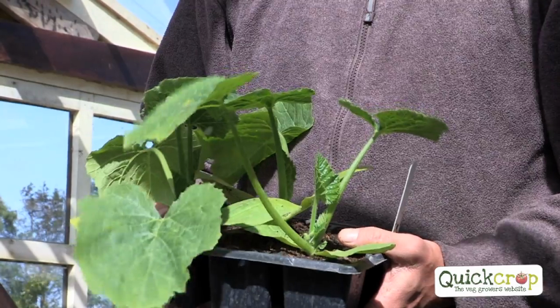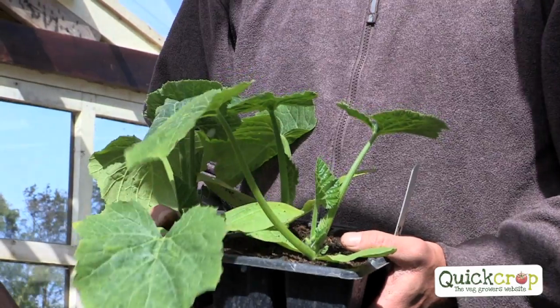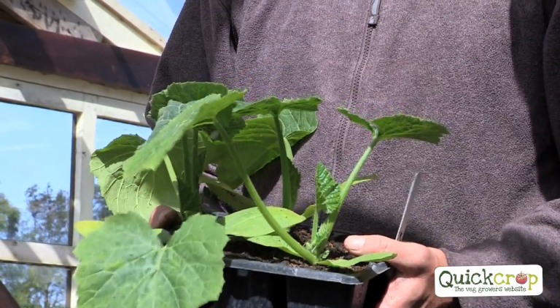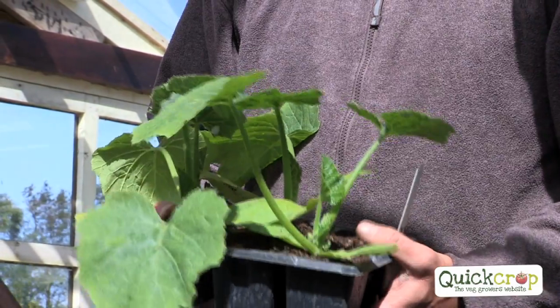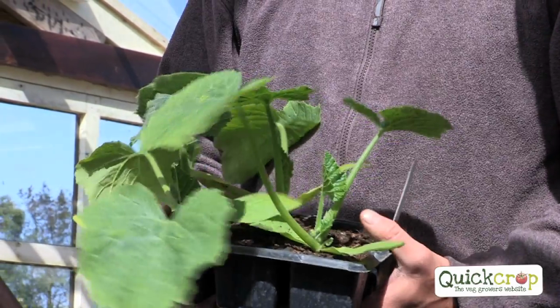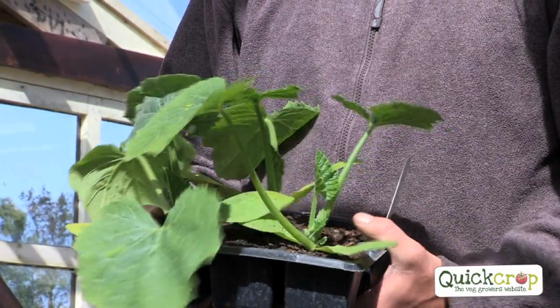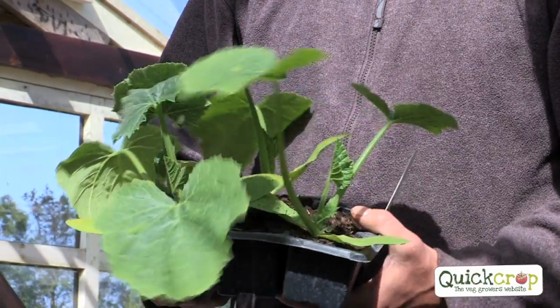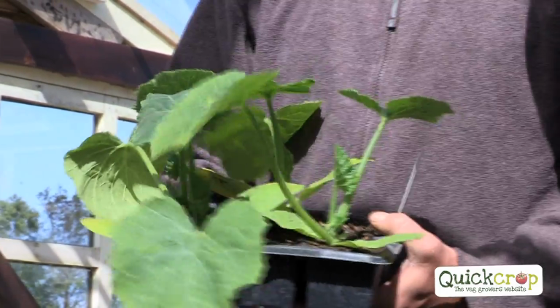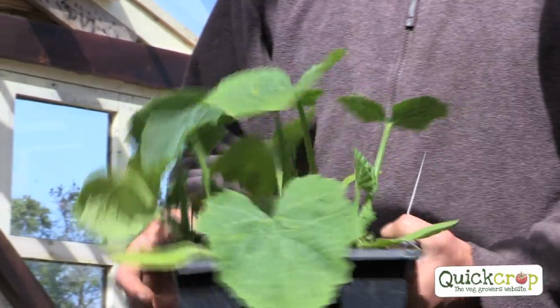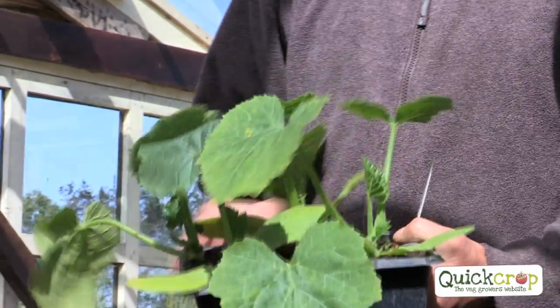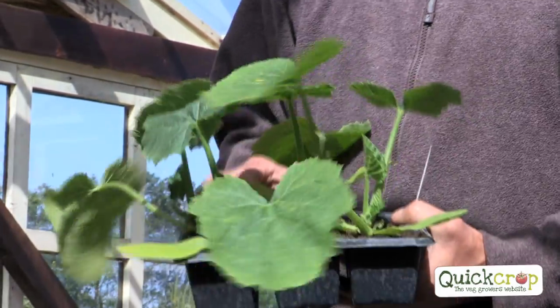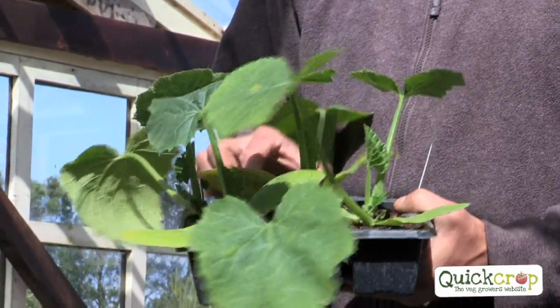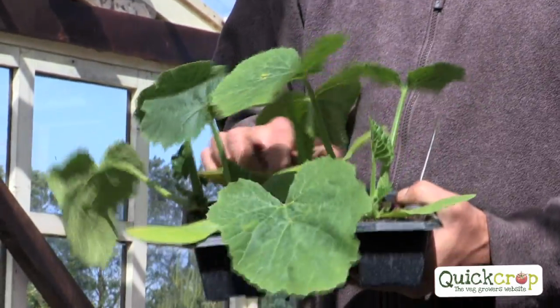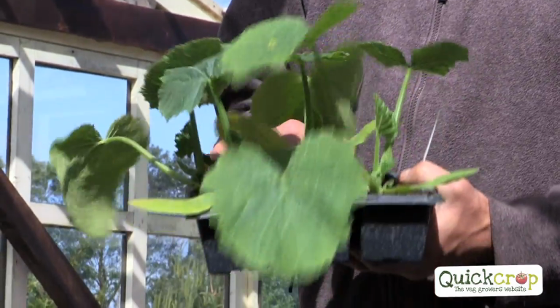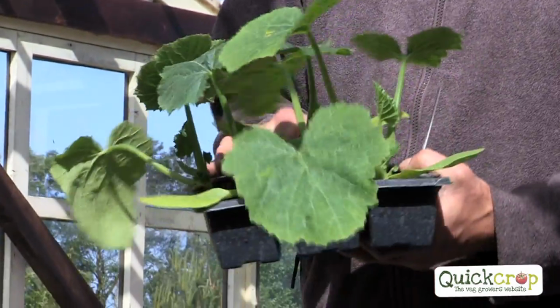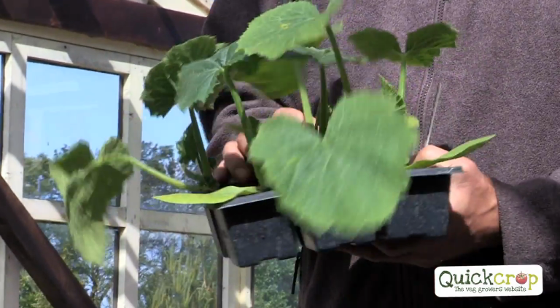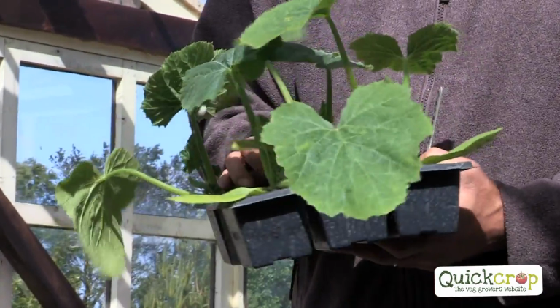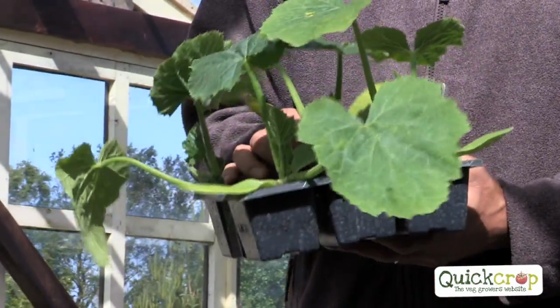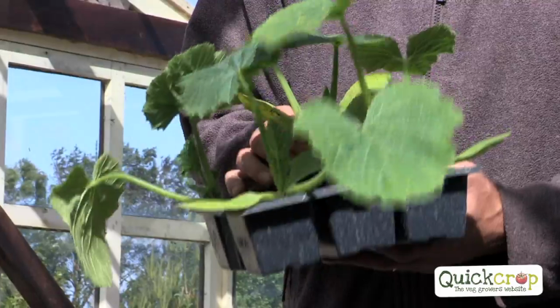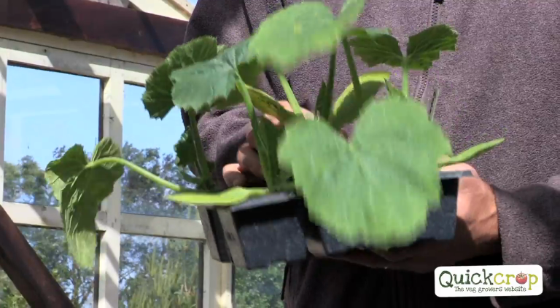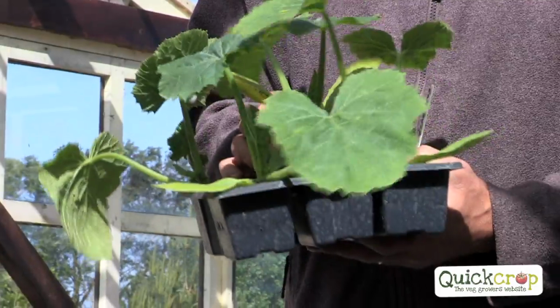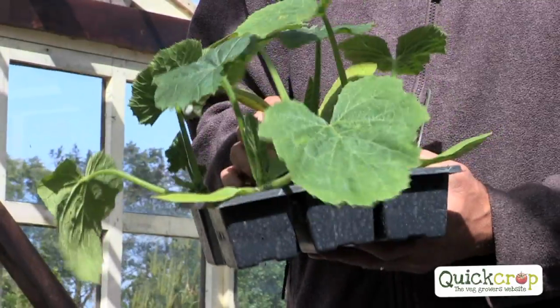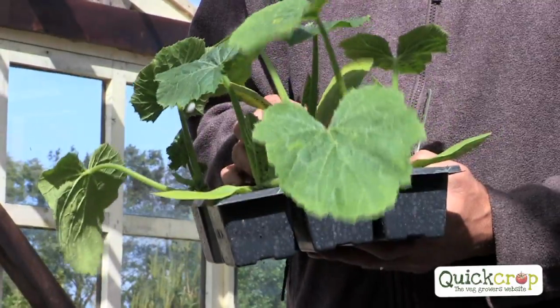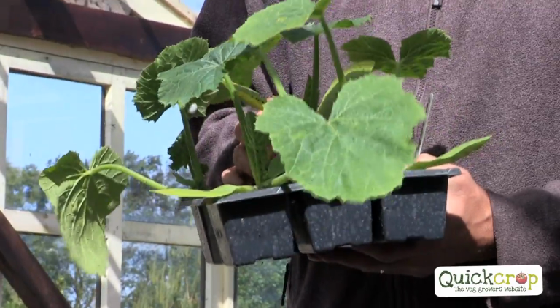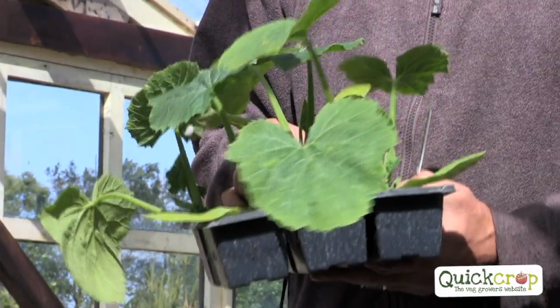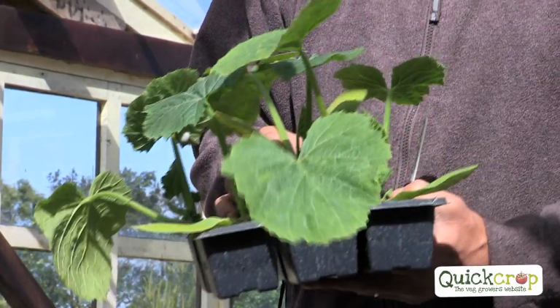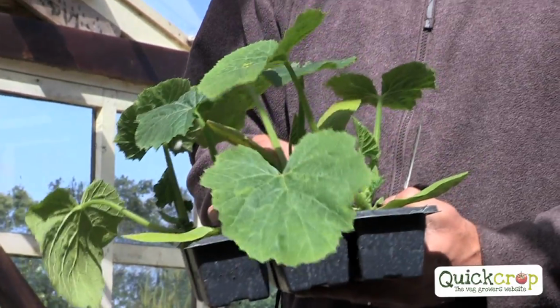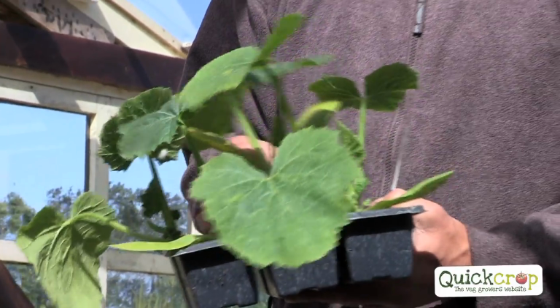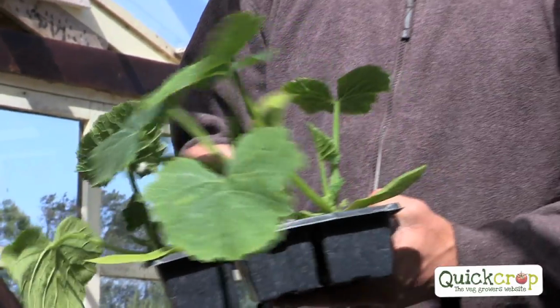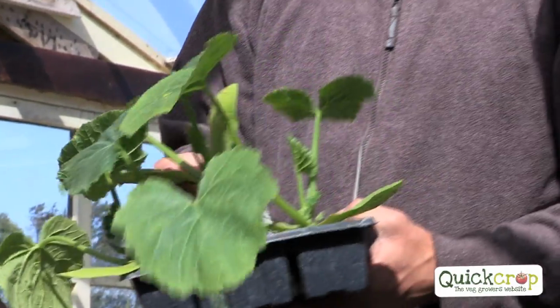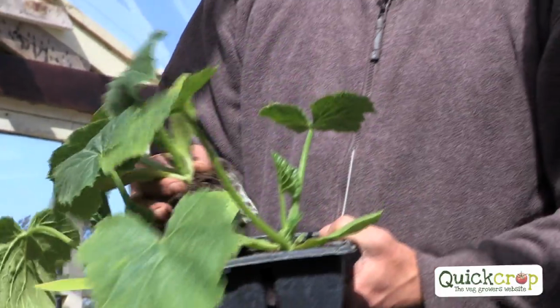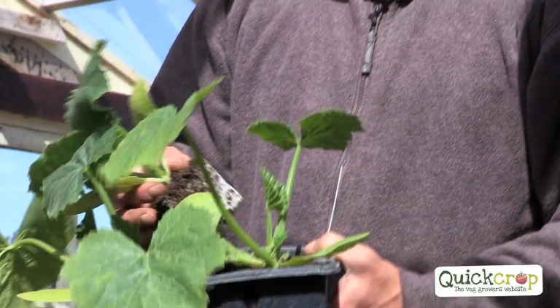They're quite easy to grow. Very easy to grow. You don't do anything with them apart from regular harvesting. That's all.